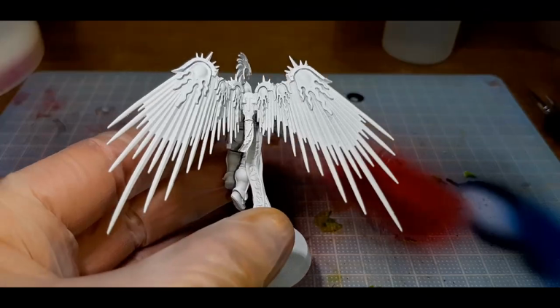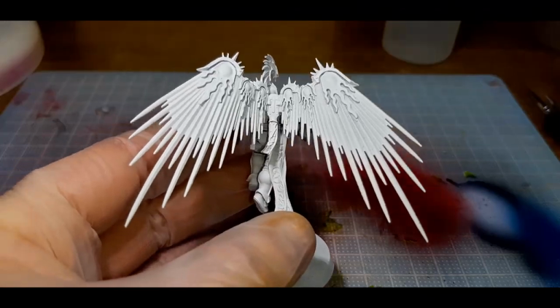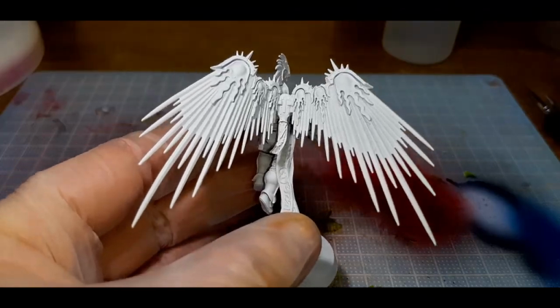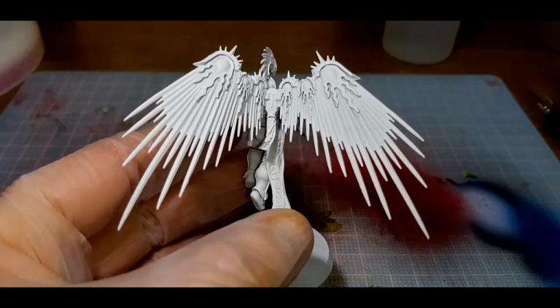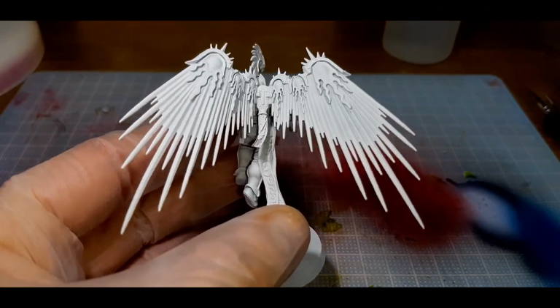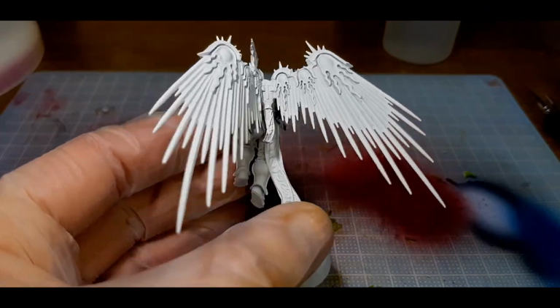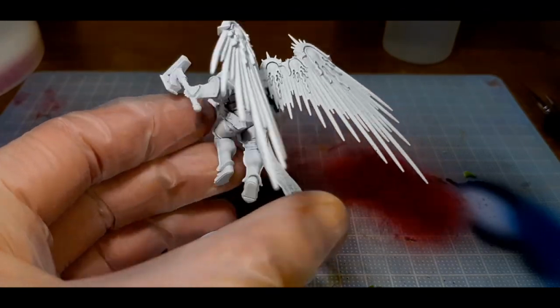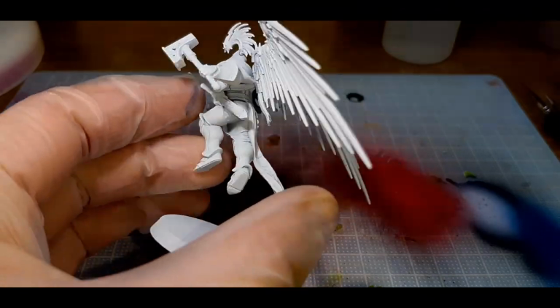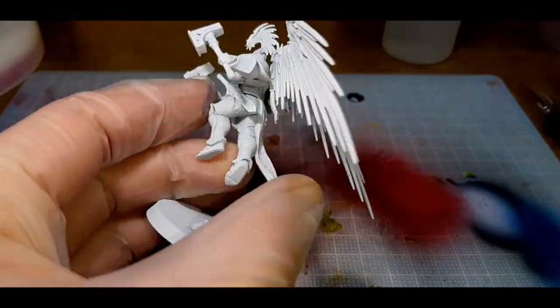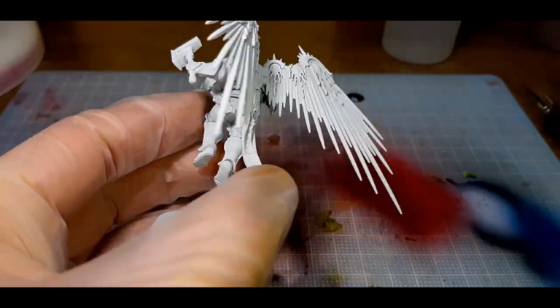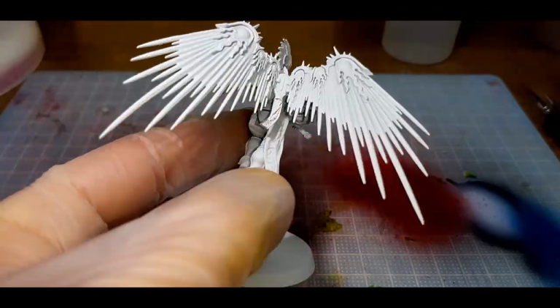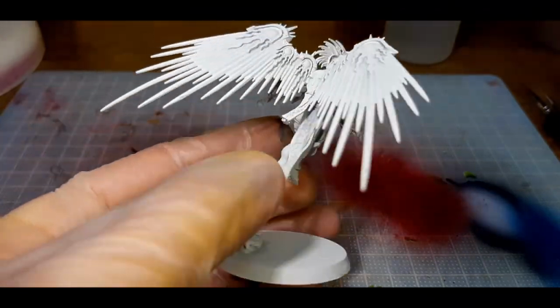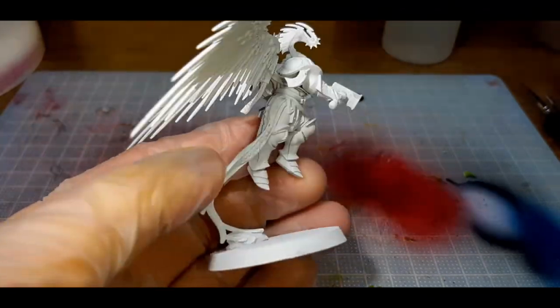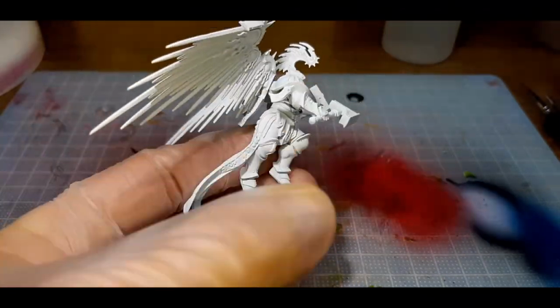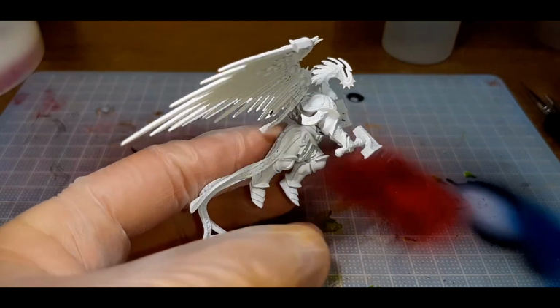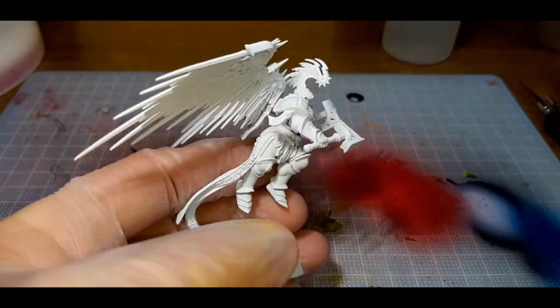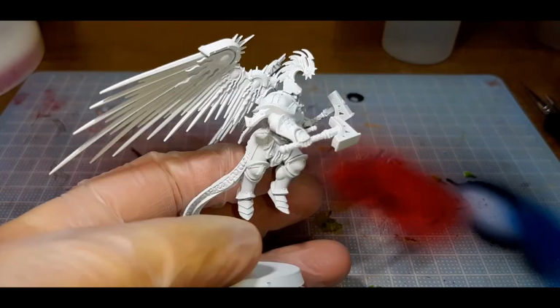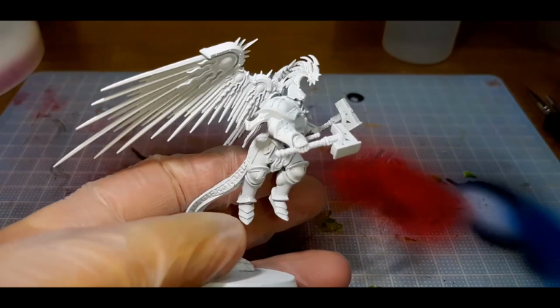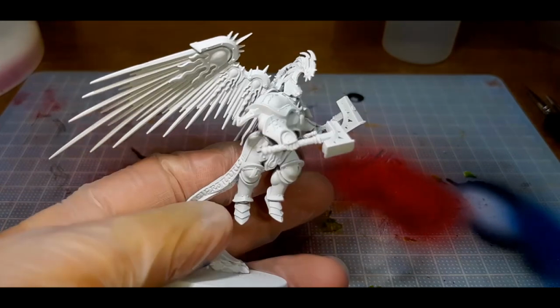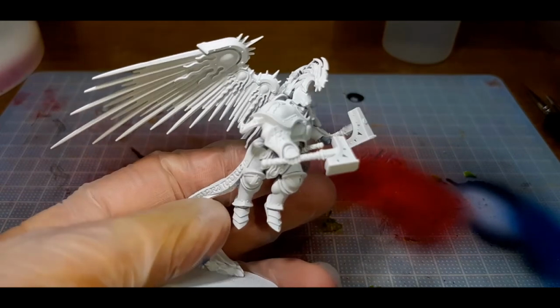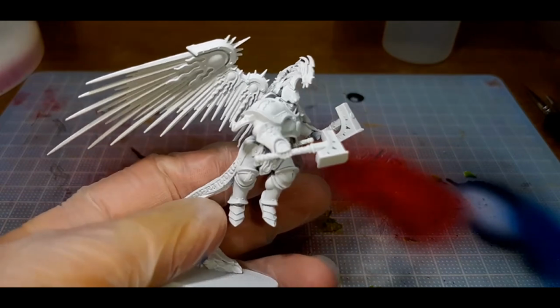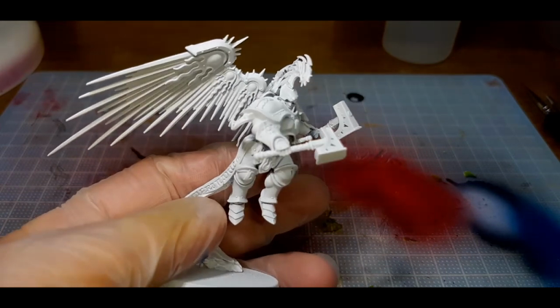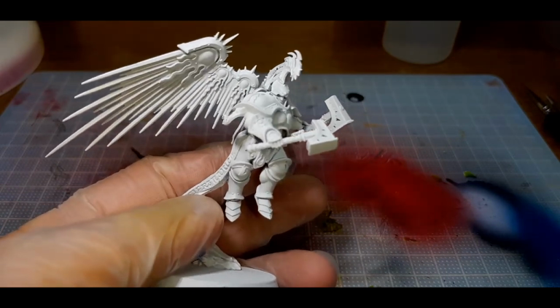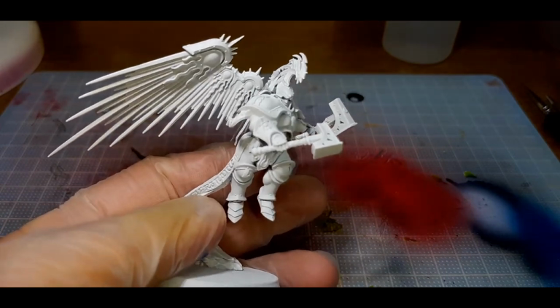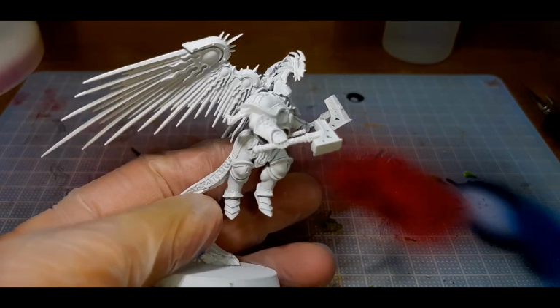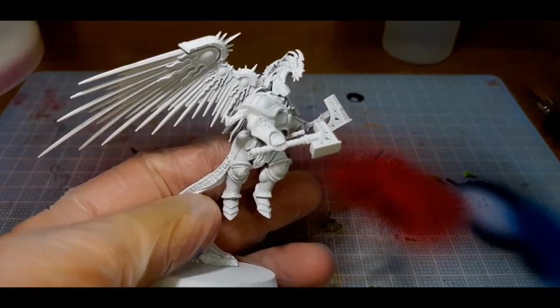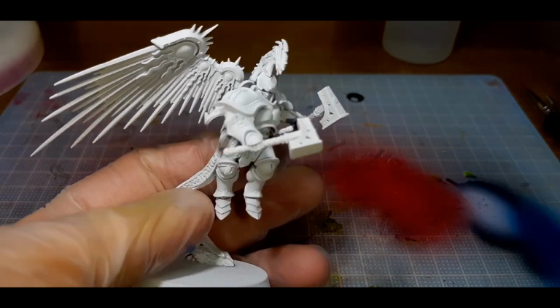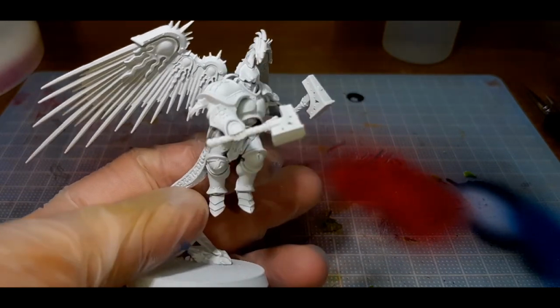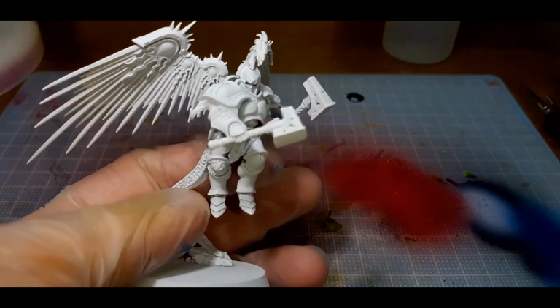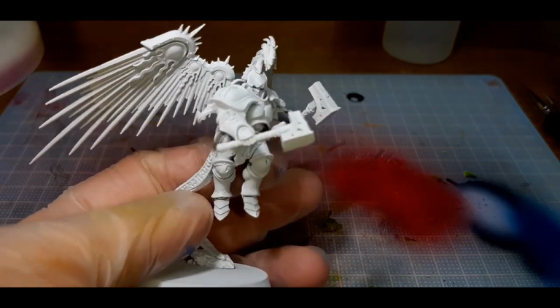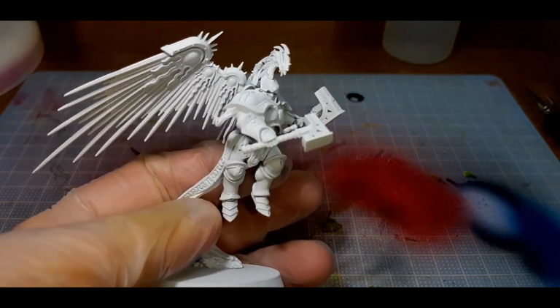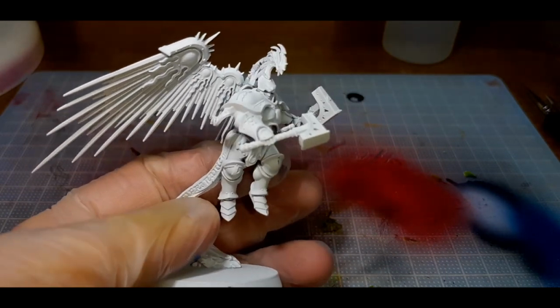Welcome to Navy Paints, and in this video I'll be painting a Stormcast Eternal Prosecutor. Let's crack in.